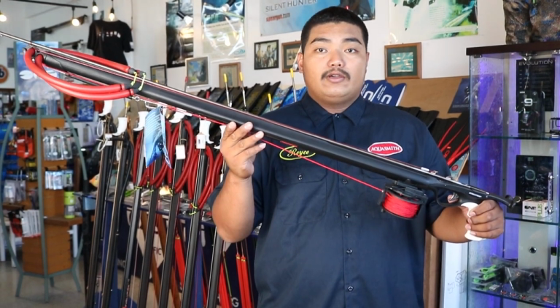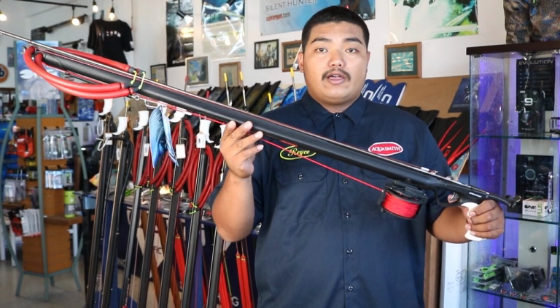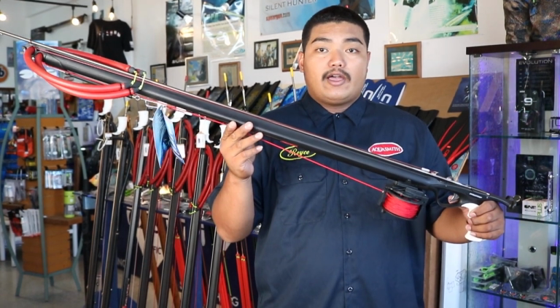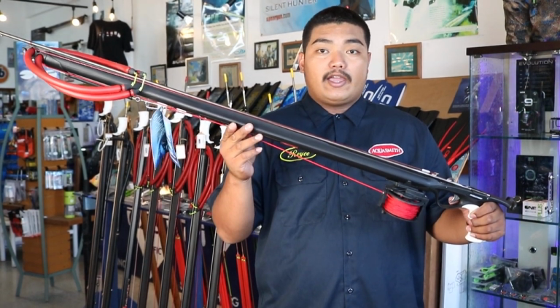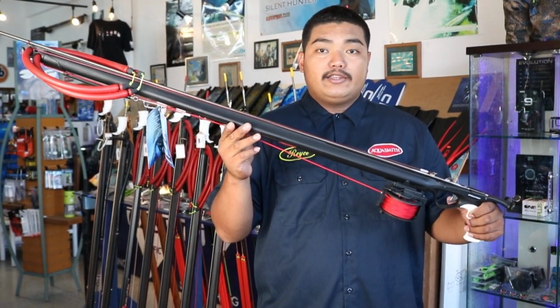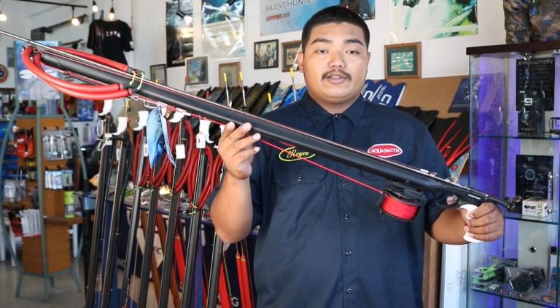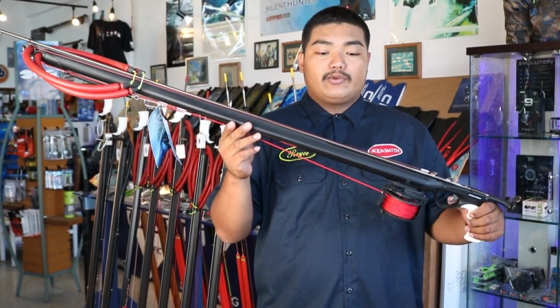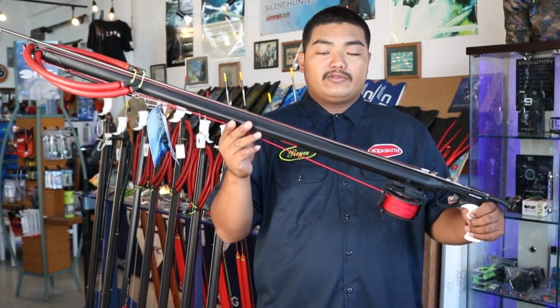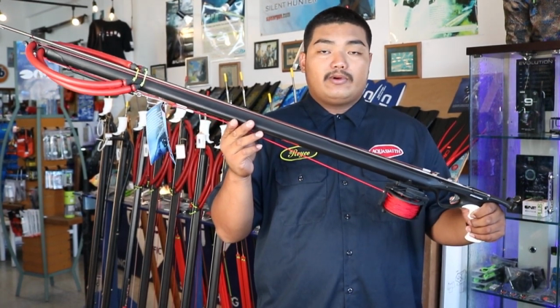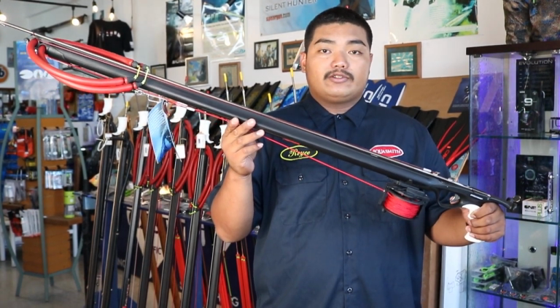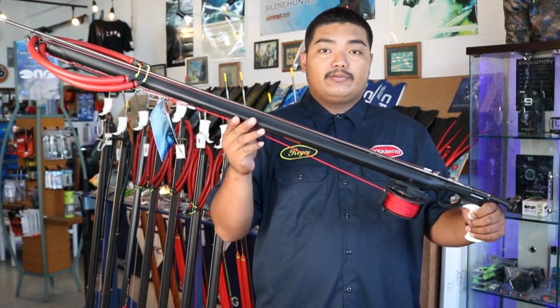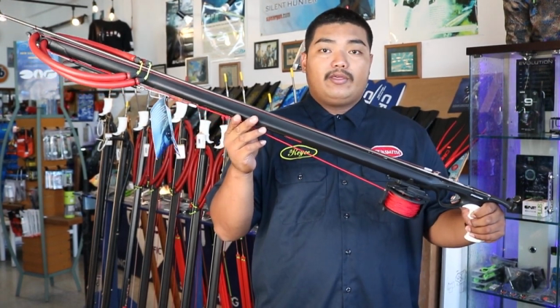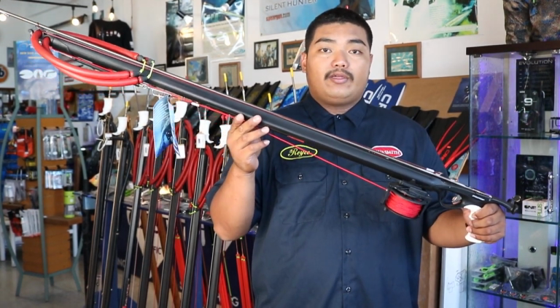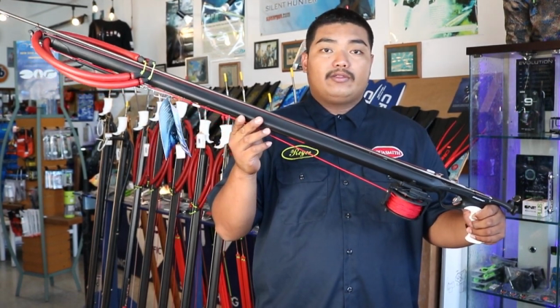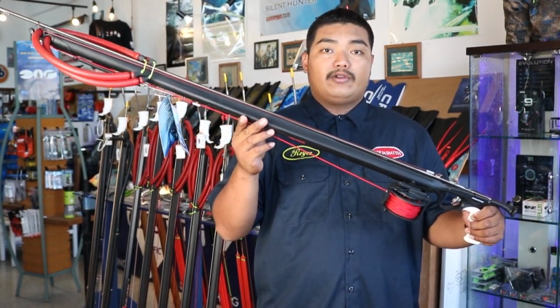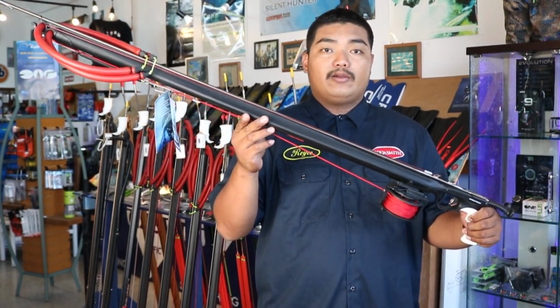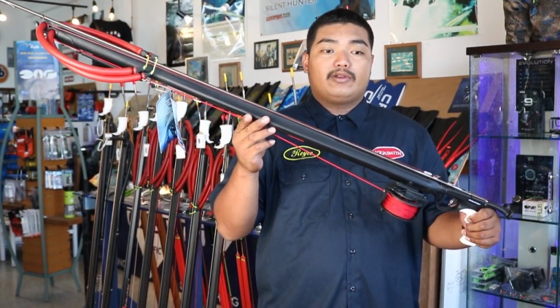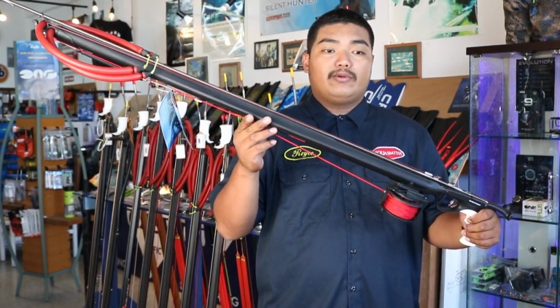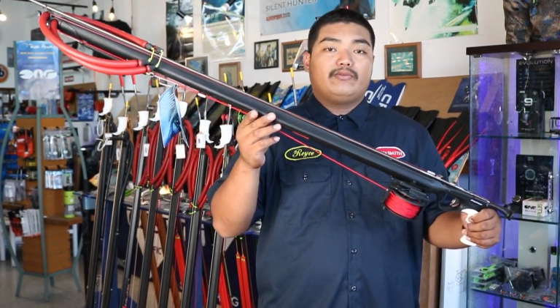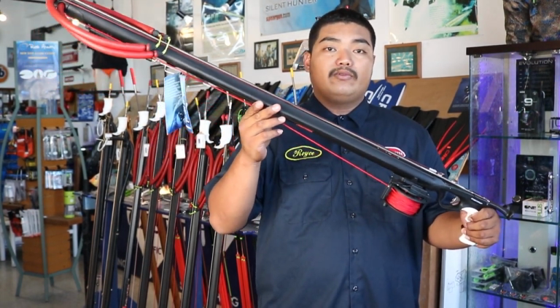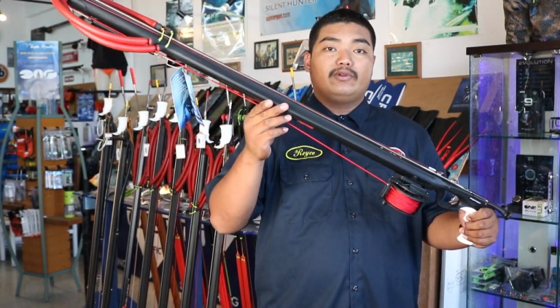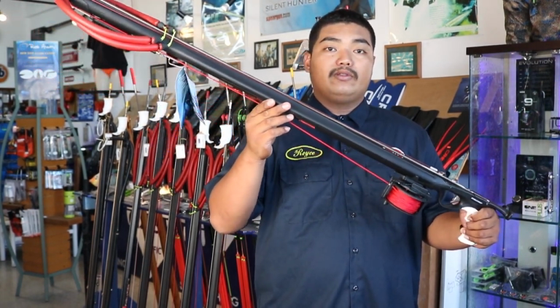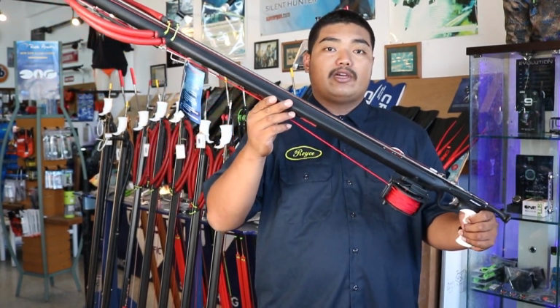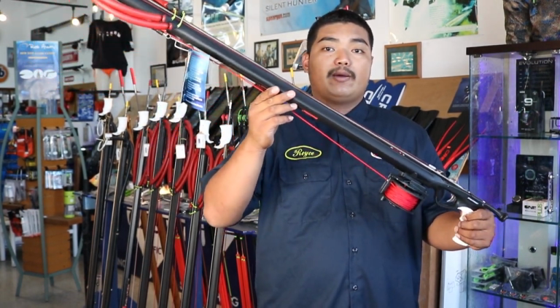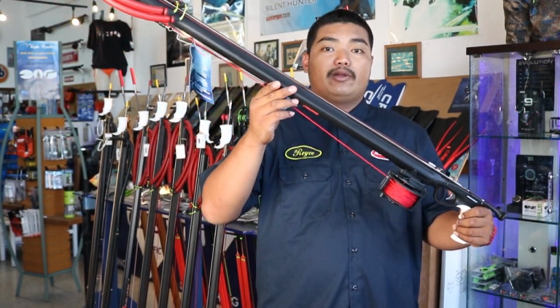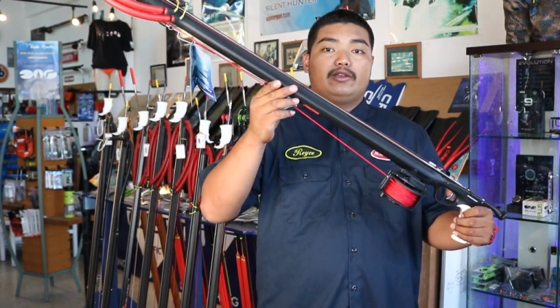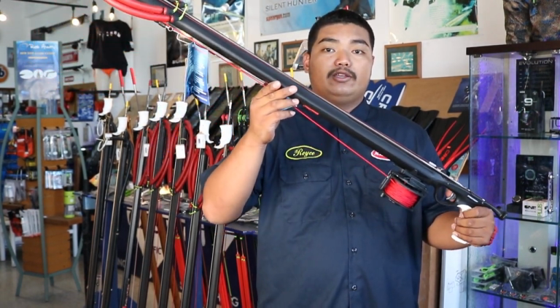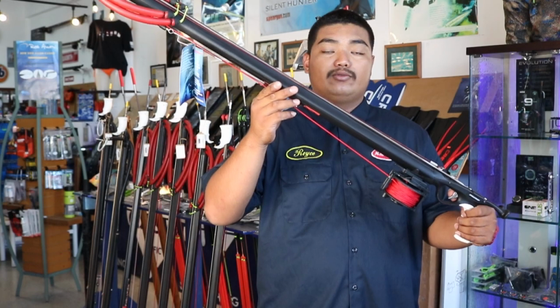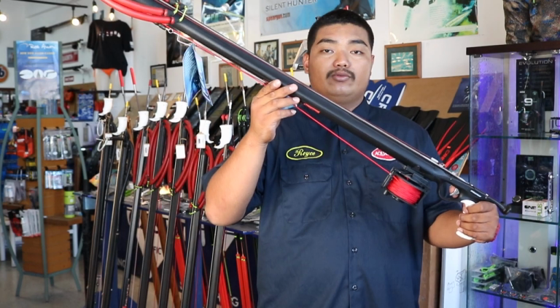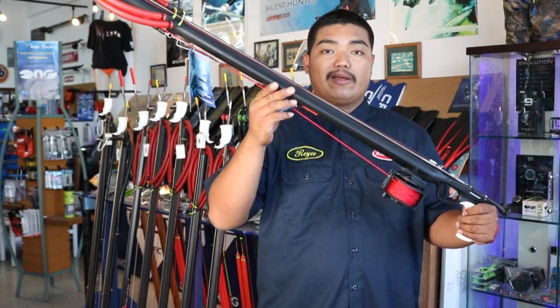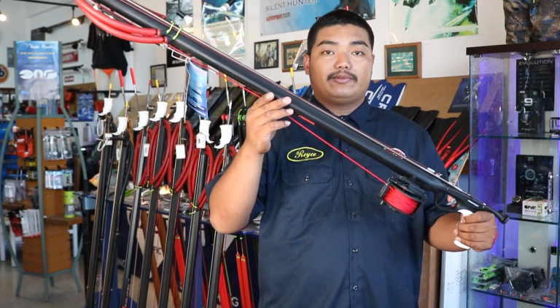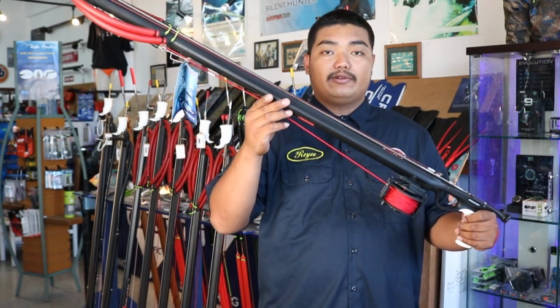Hi guys, I'm Royce from Malcolm Smith and today I'm going to be reviewing the Hammerhead E2 Raptor.